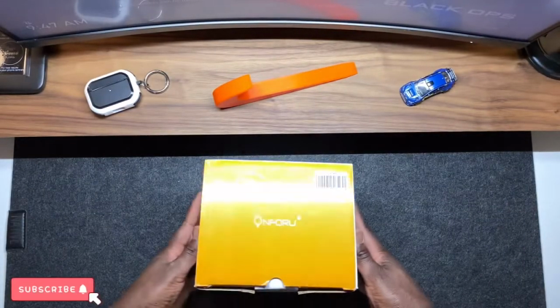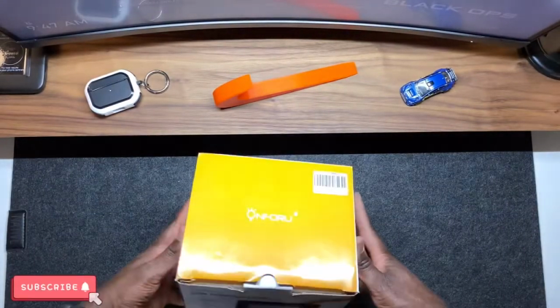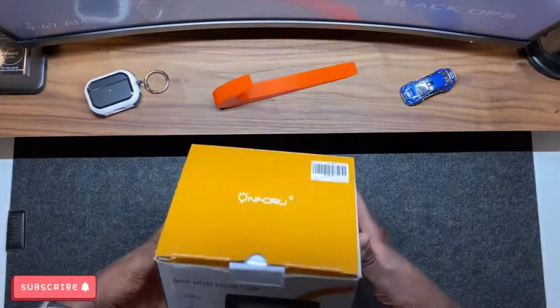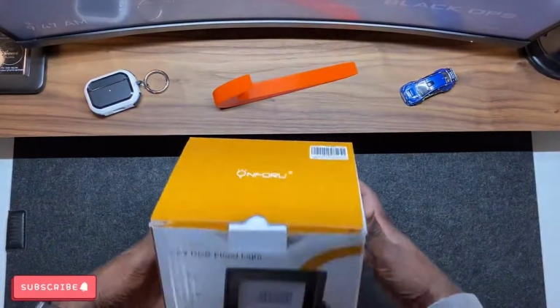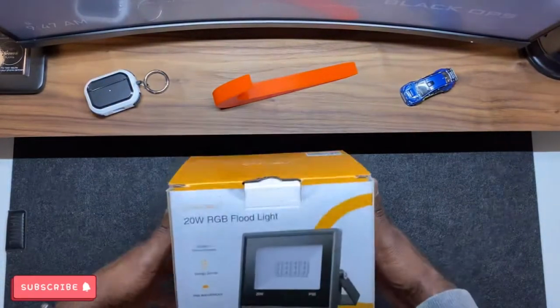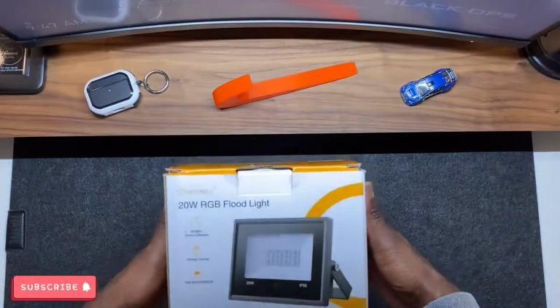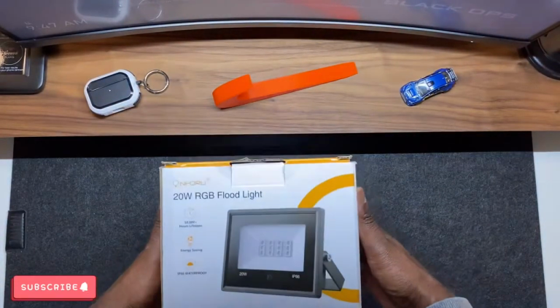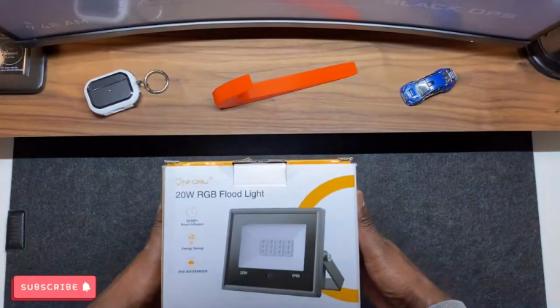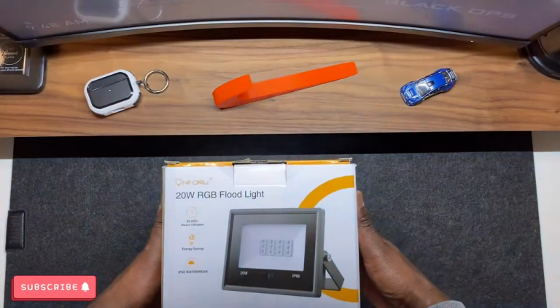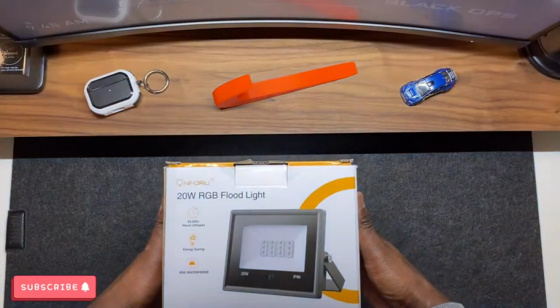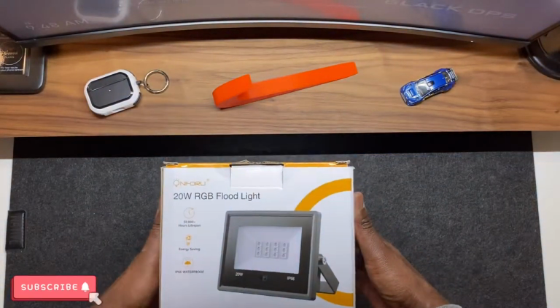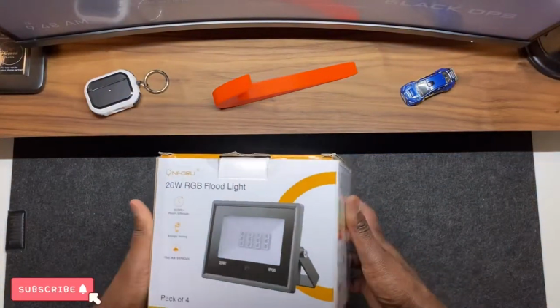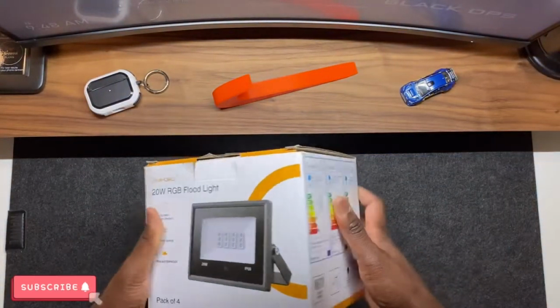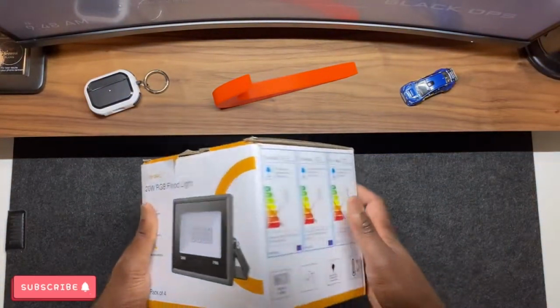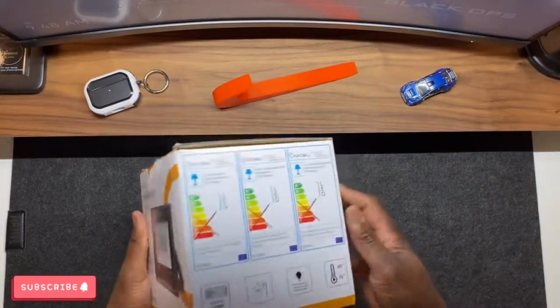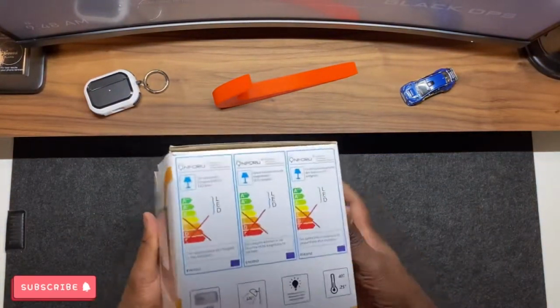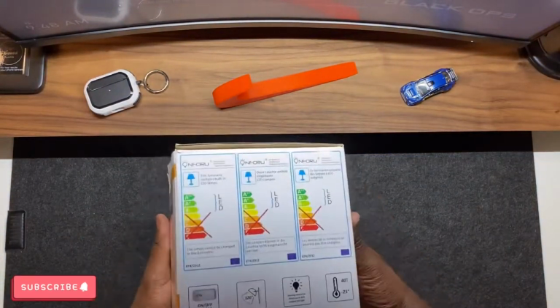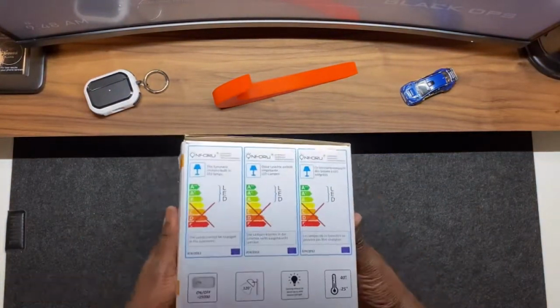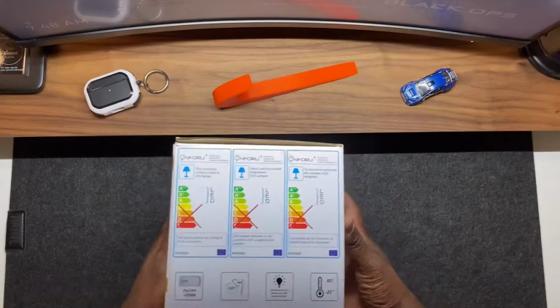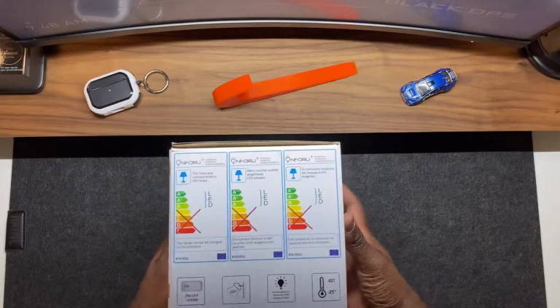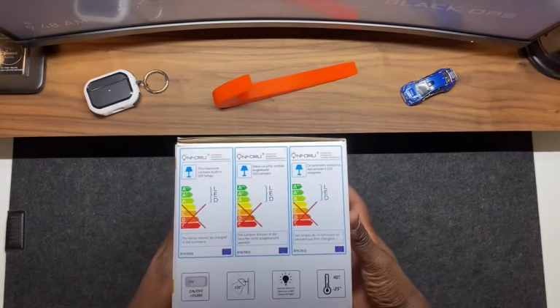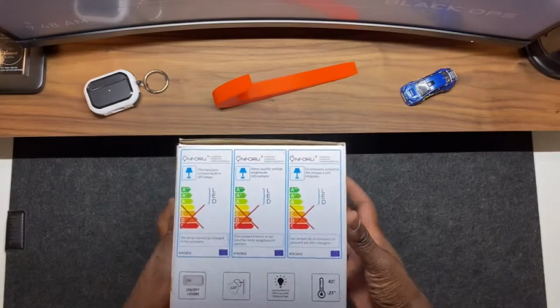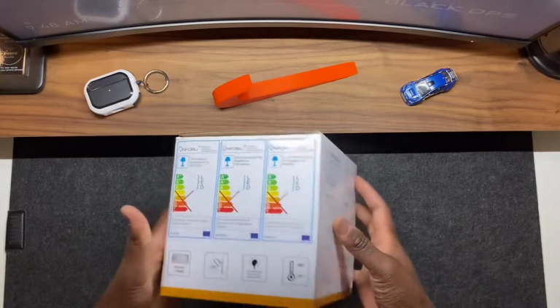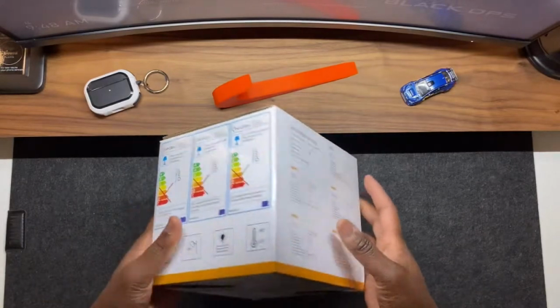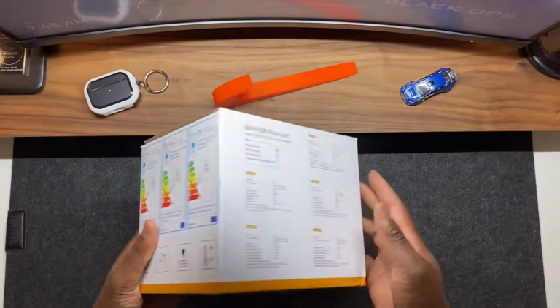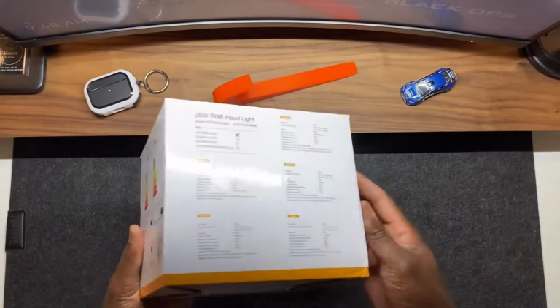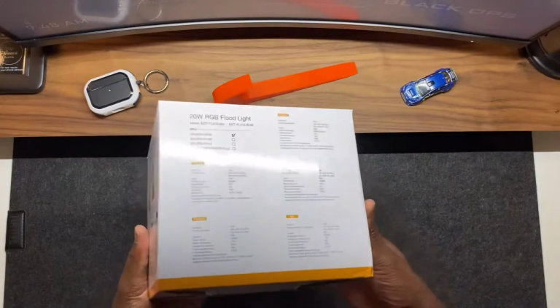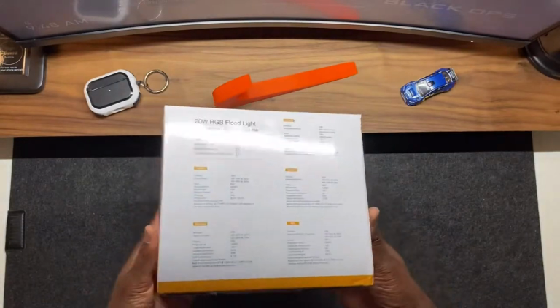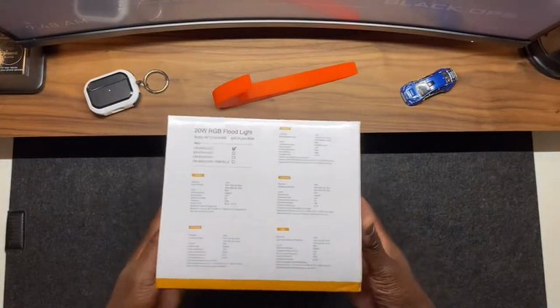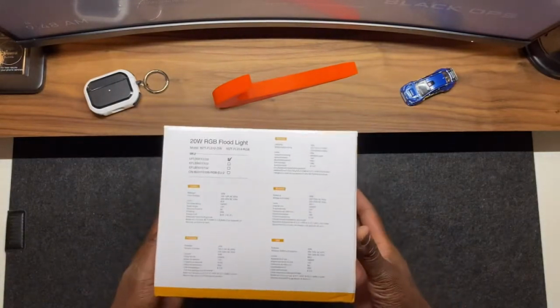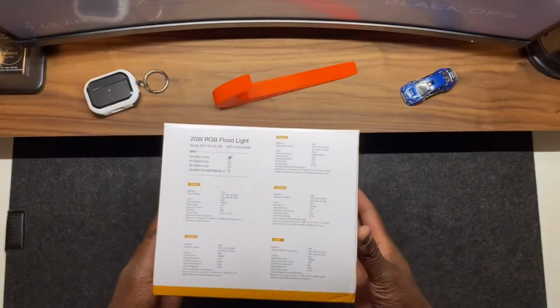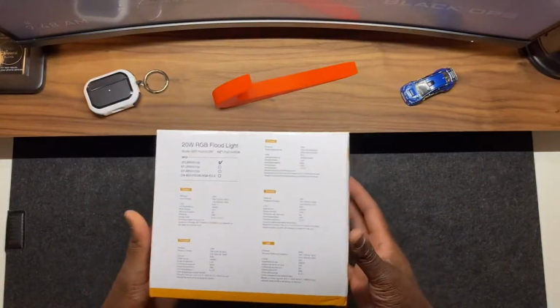Hi, my name is Adrian and I'd like to thank On for you for sending me this RGB floodlight.